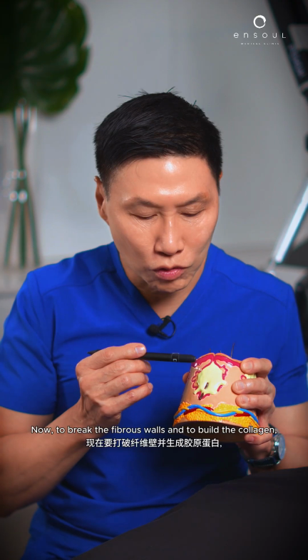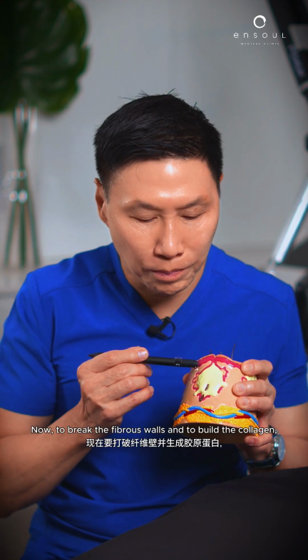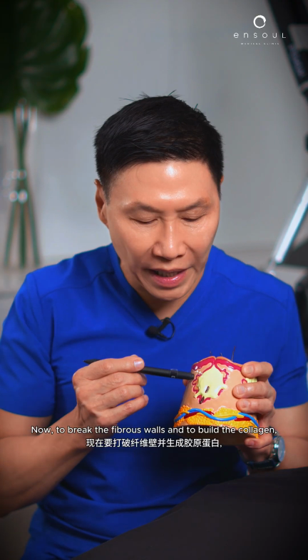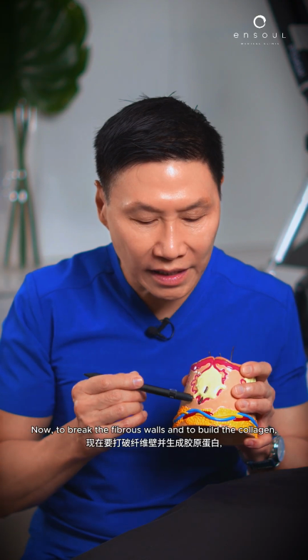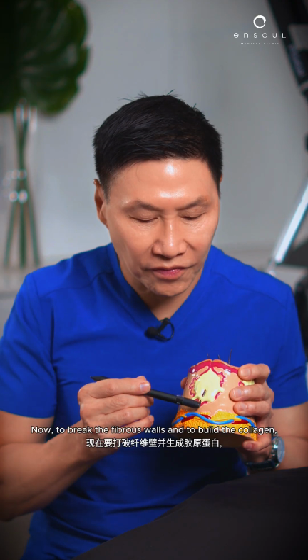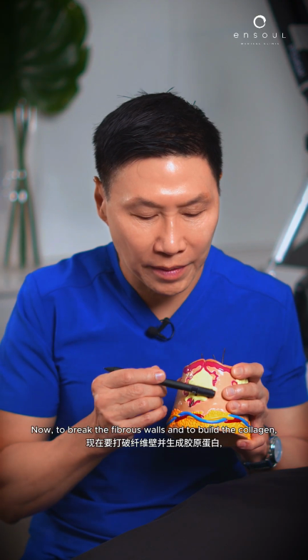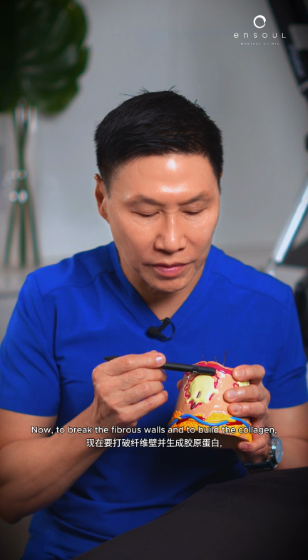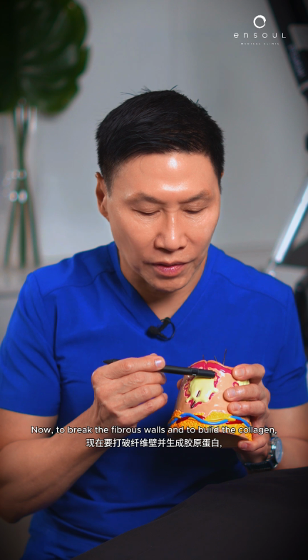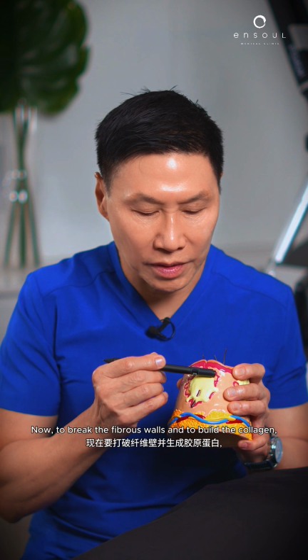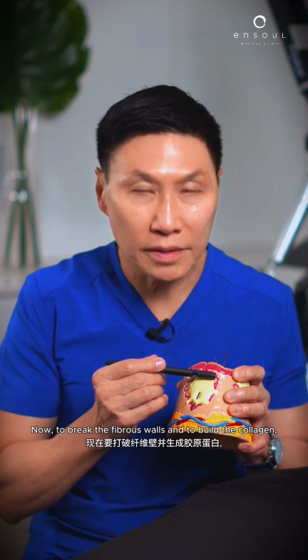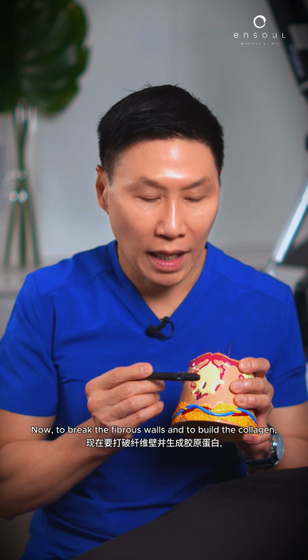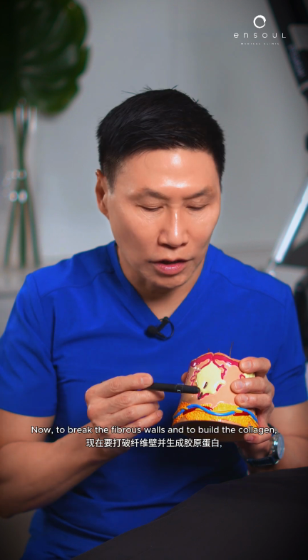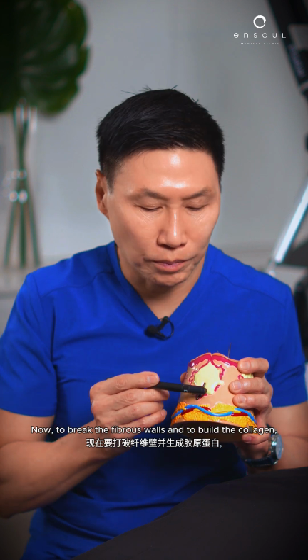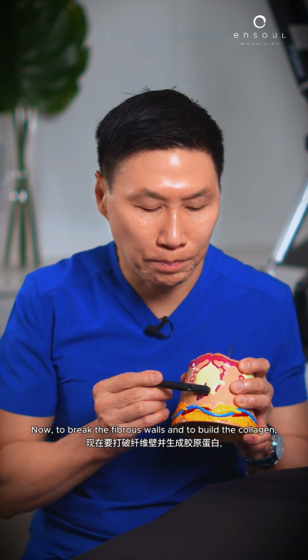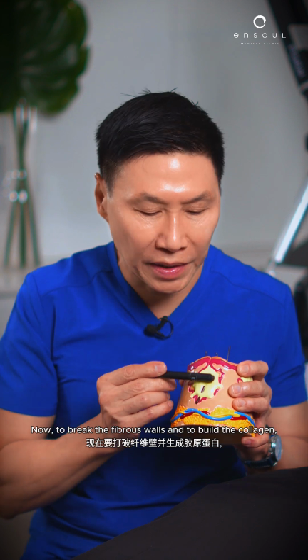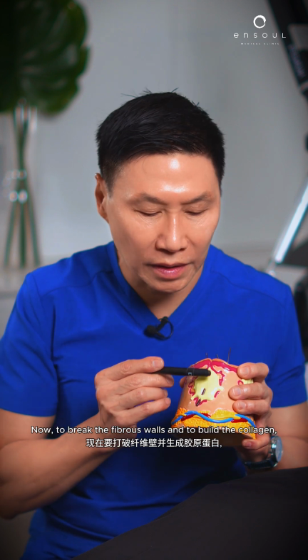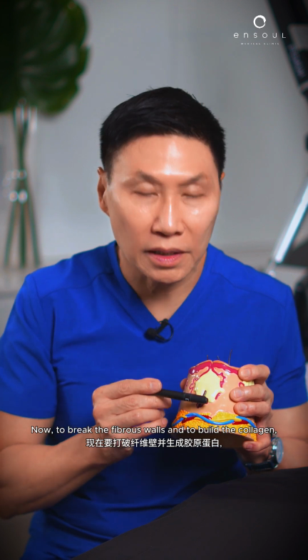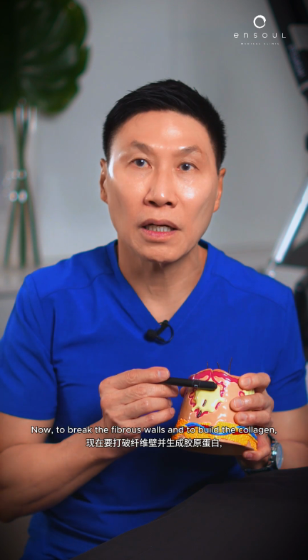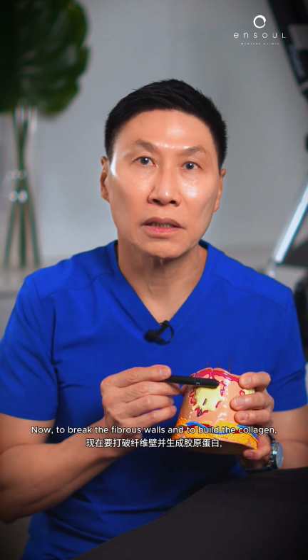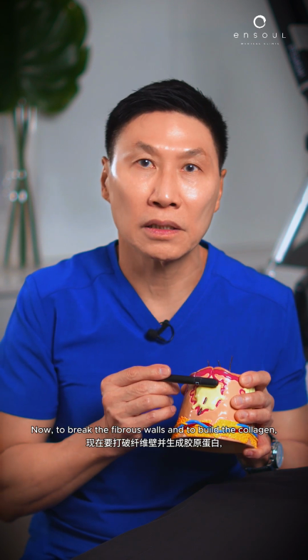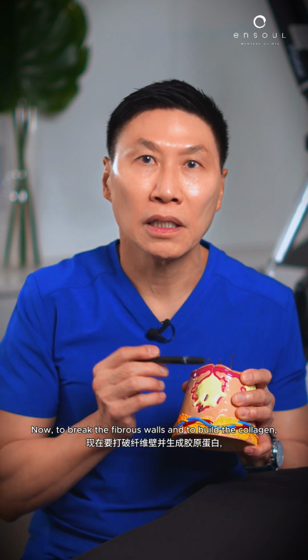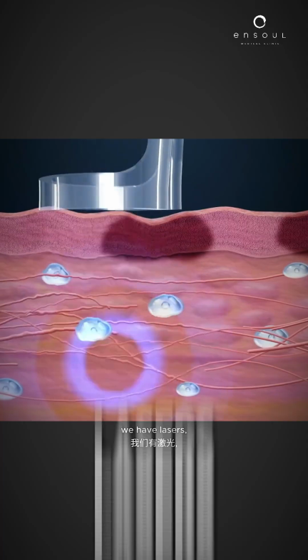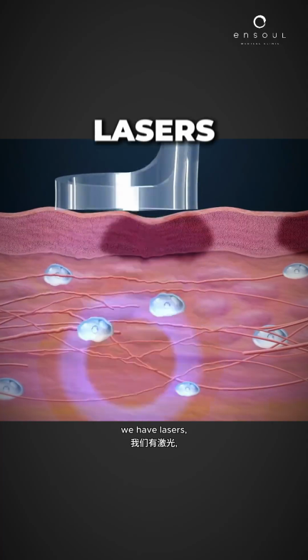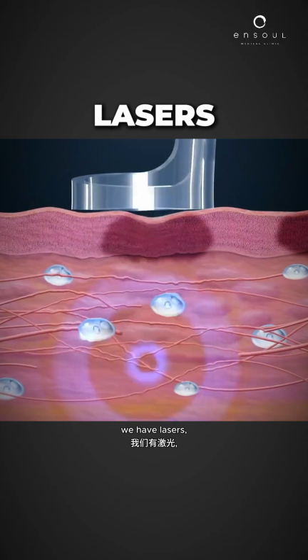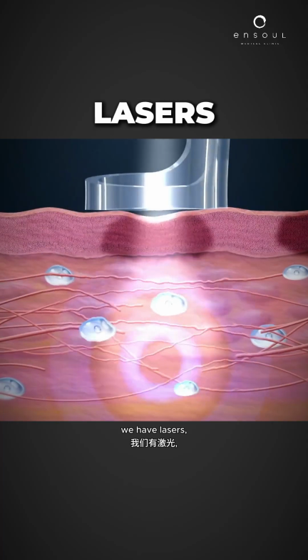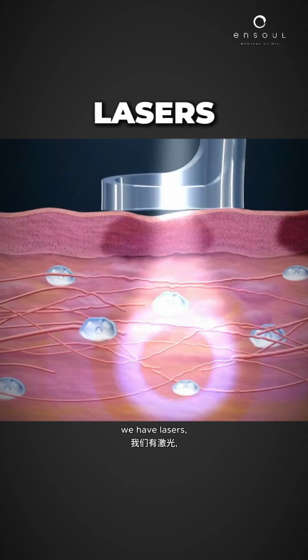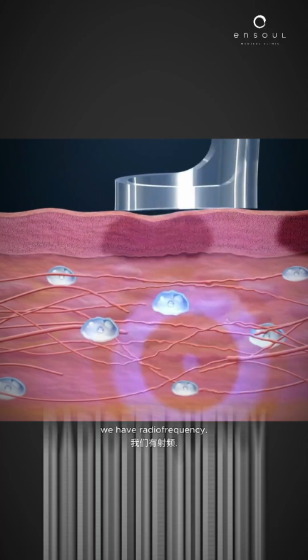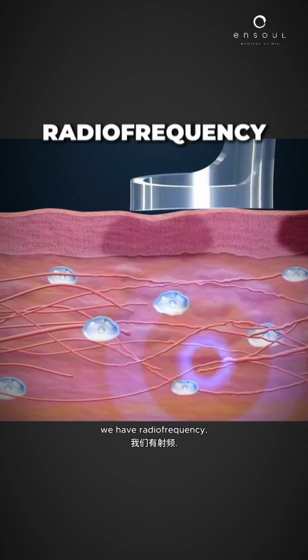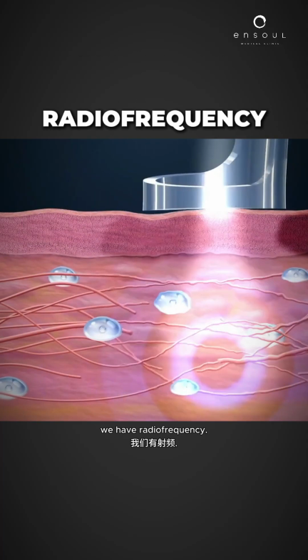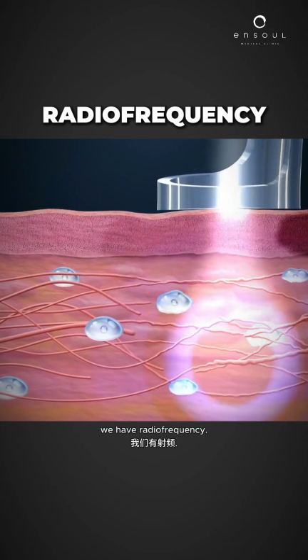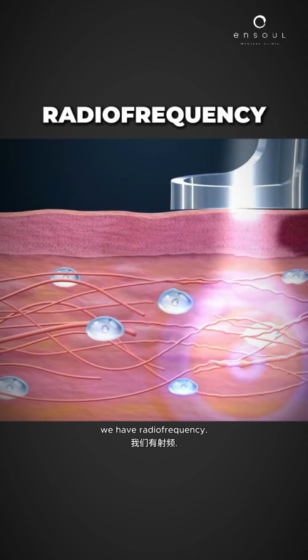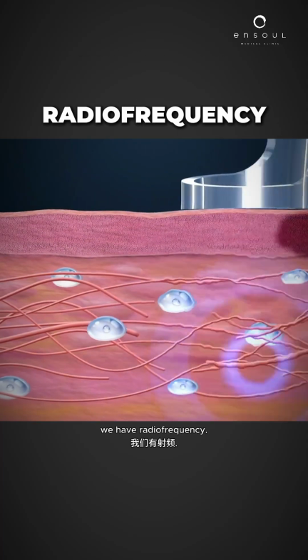Now to break the fibrous walls and to build the collagen, we have lasers and we have radio frequency.